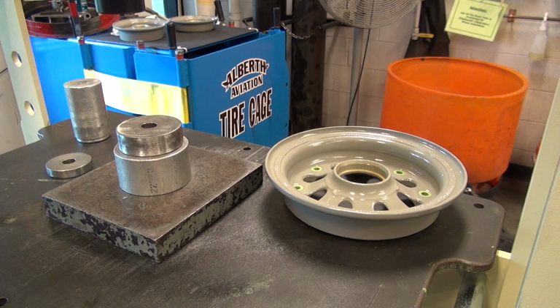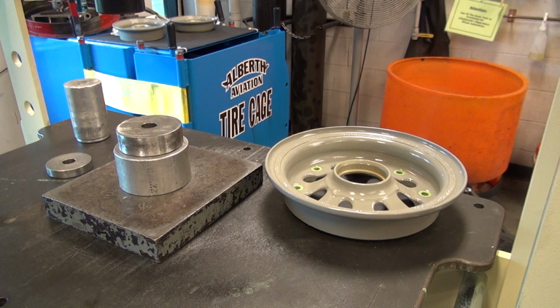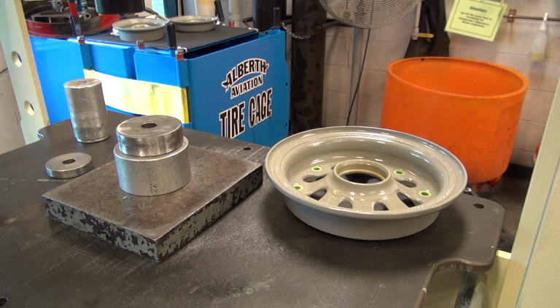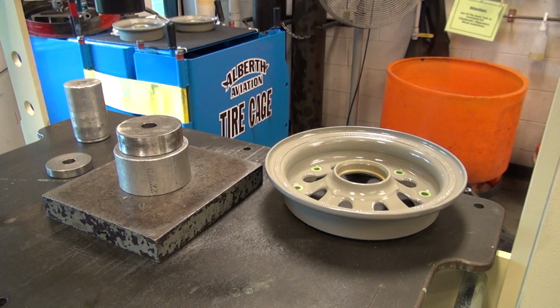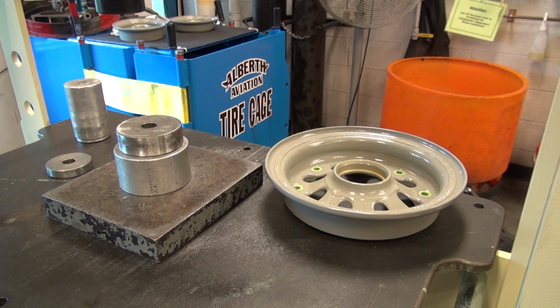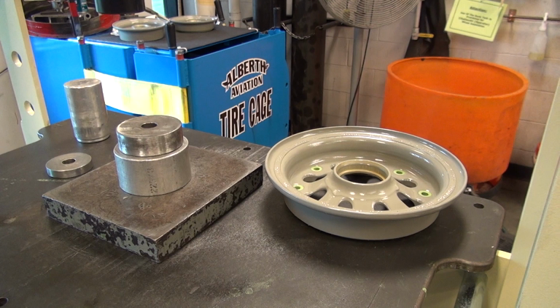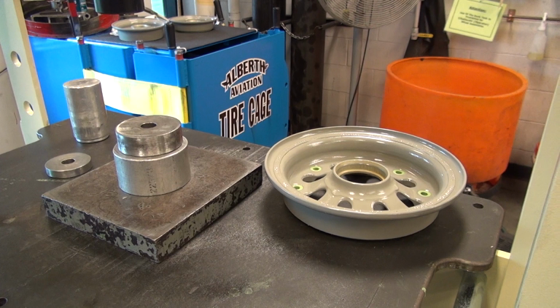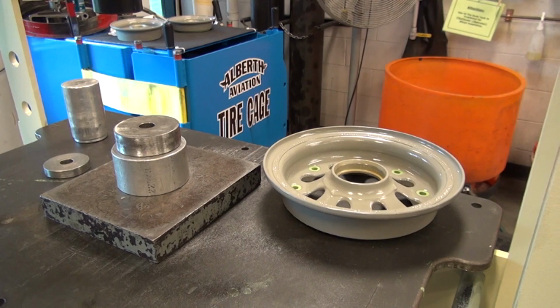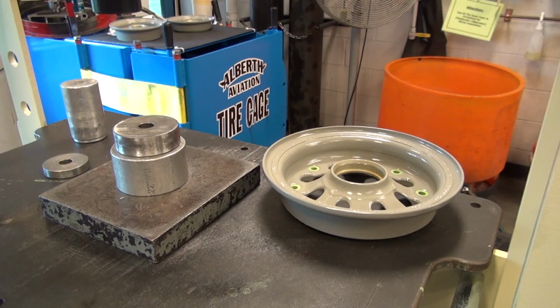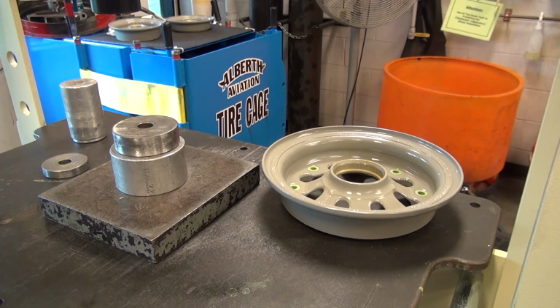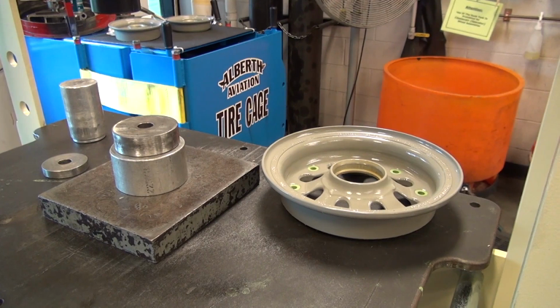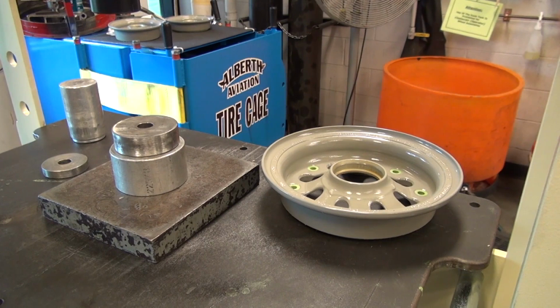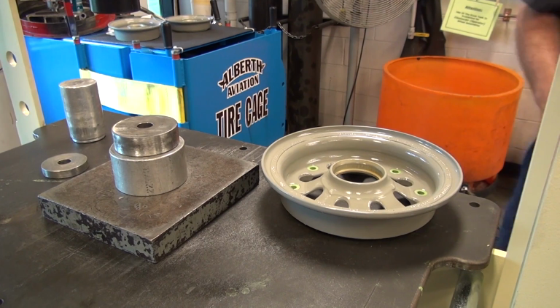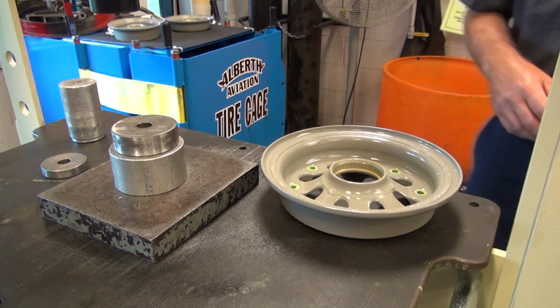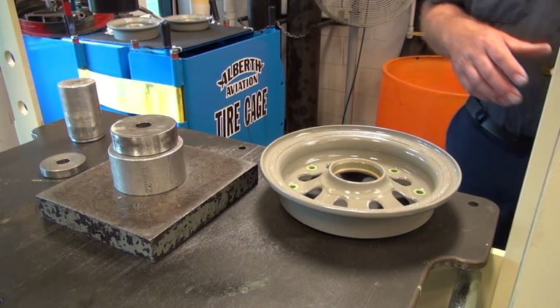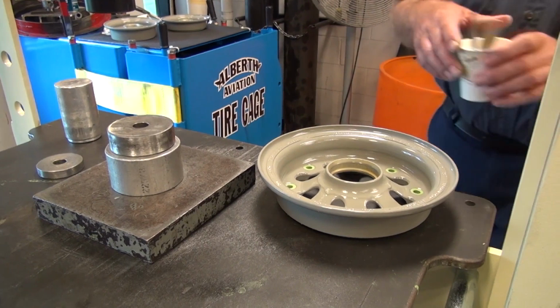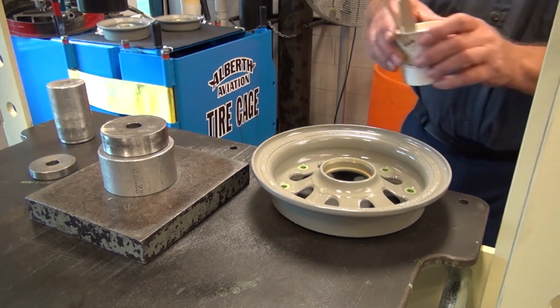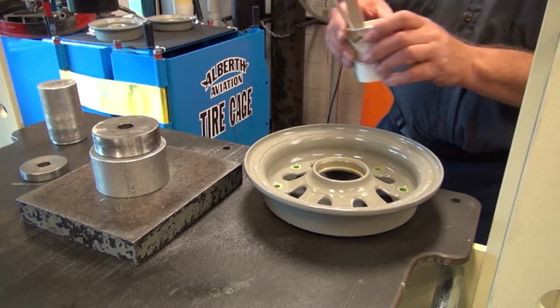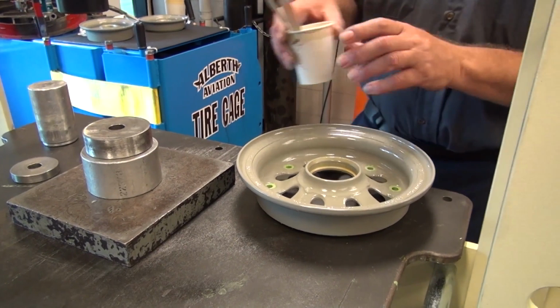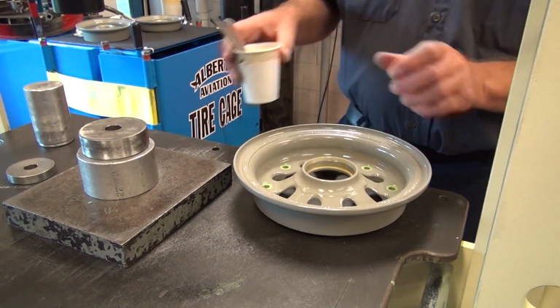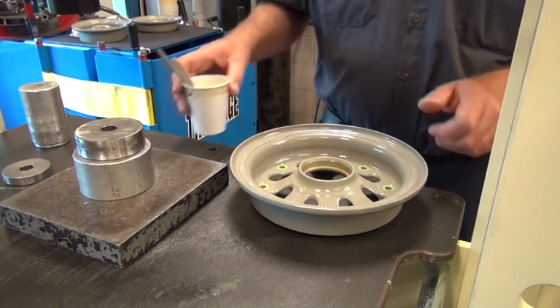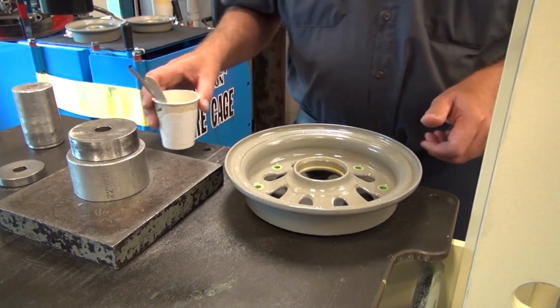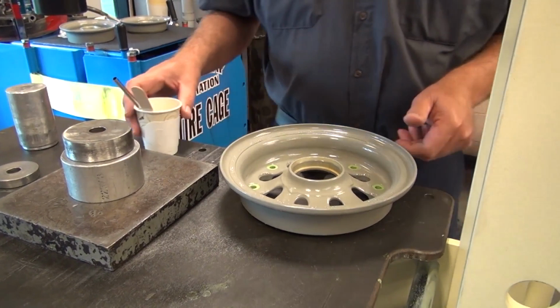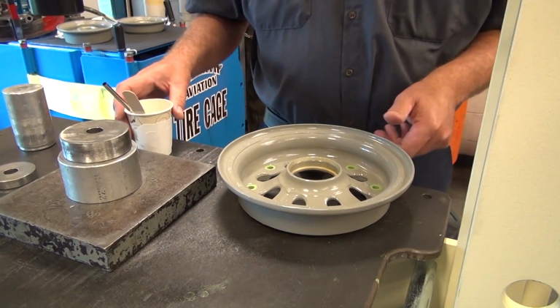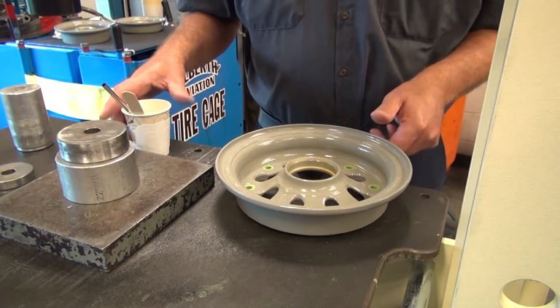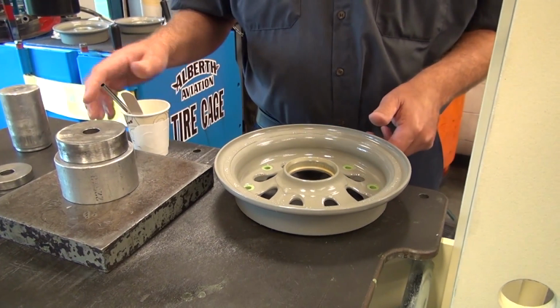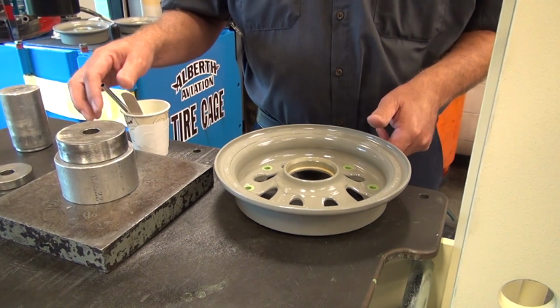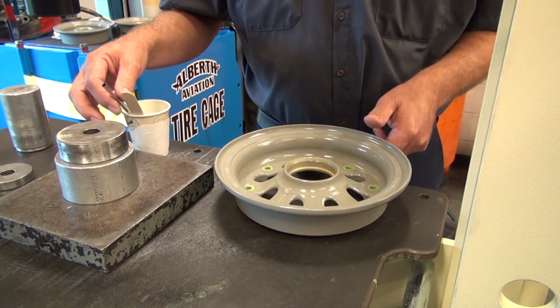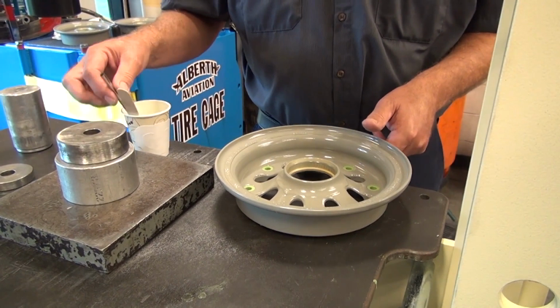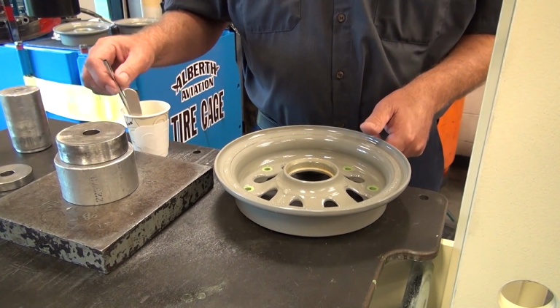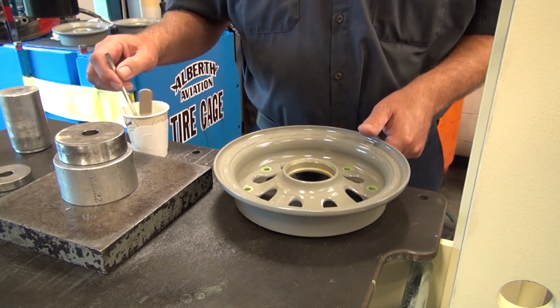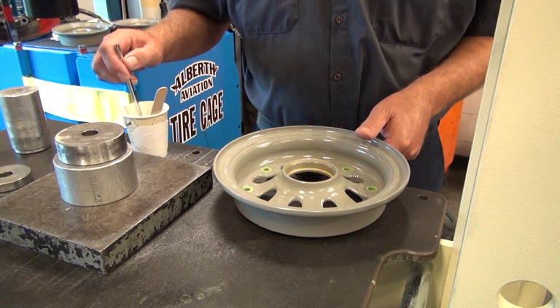Once the wheel half is heated, apply thin layers of primer on the bearing bore.